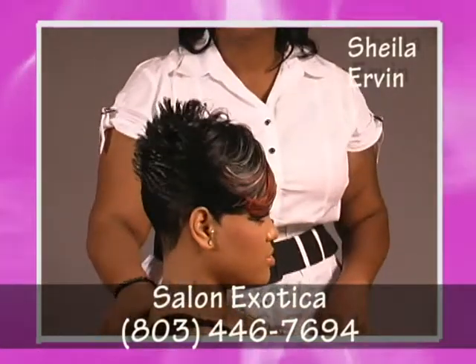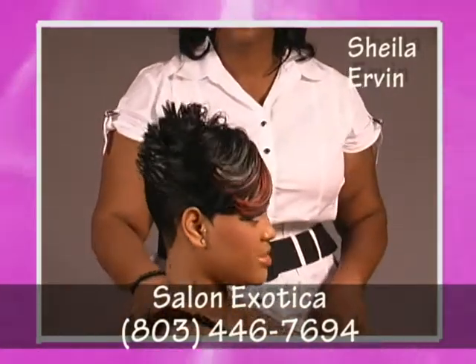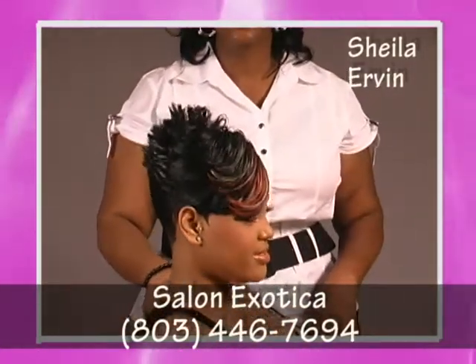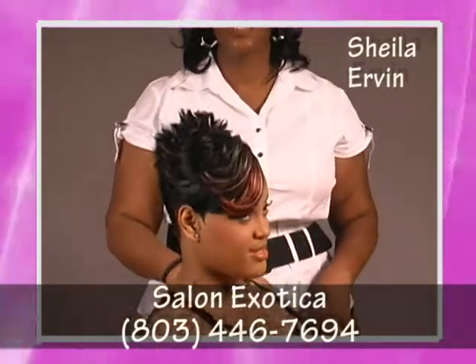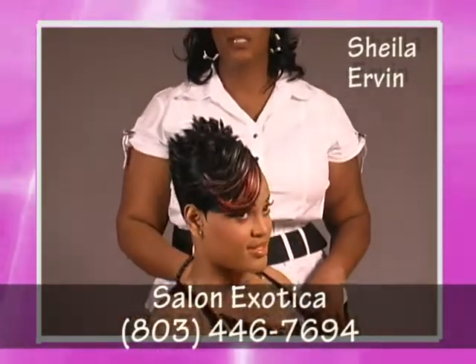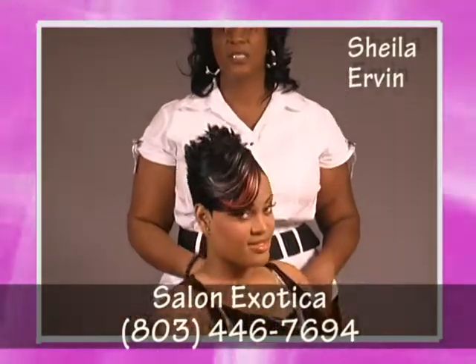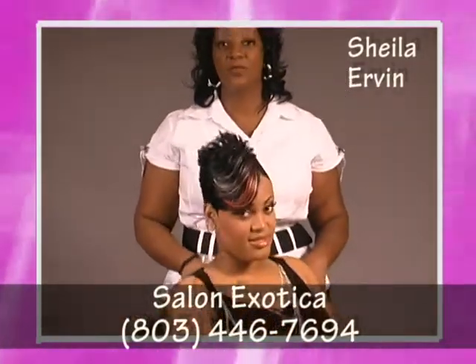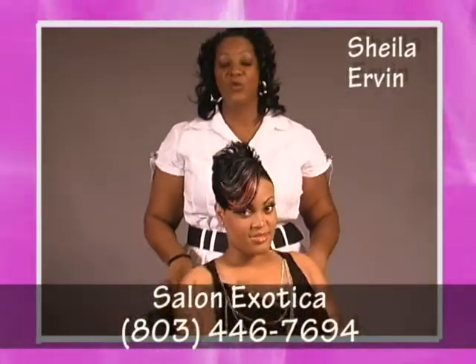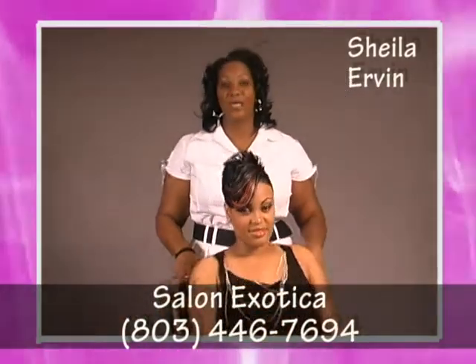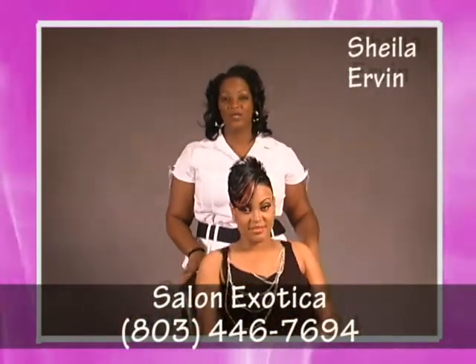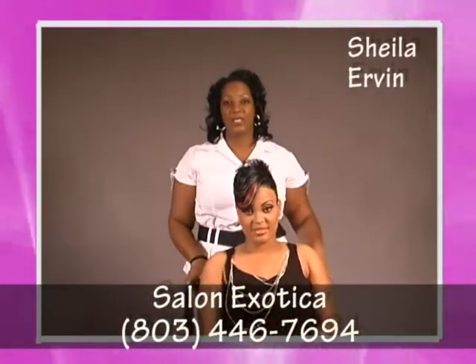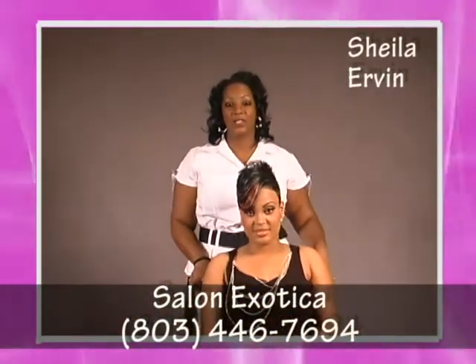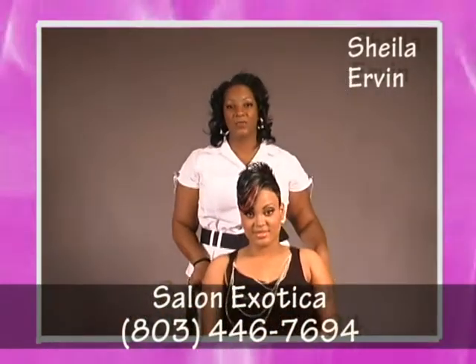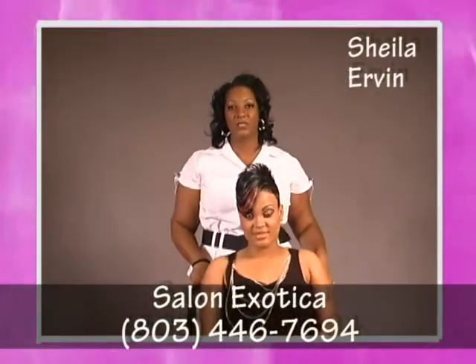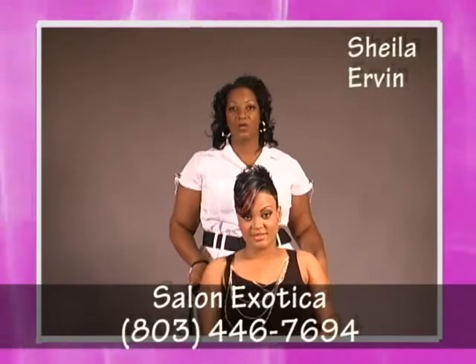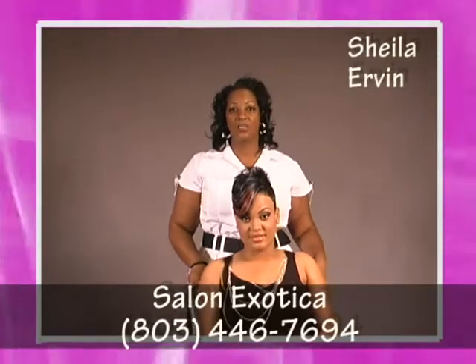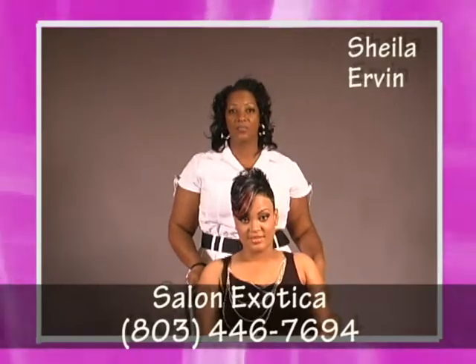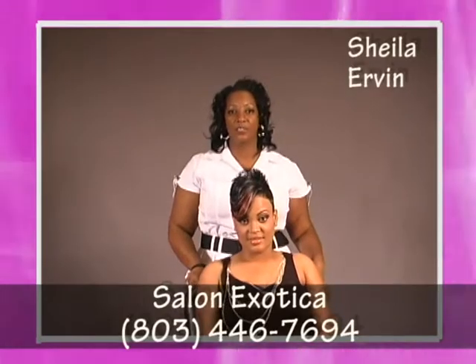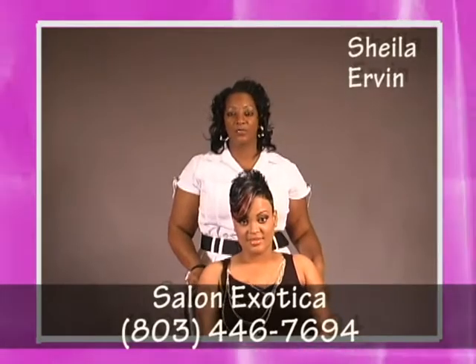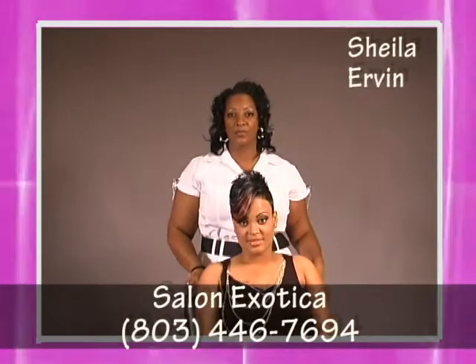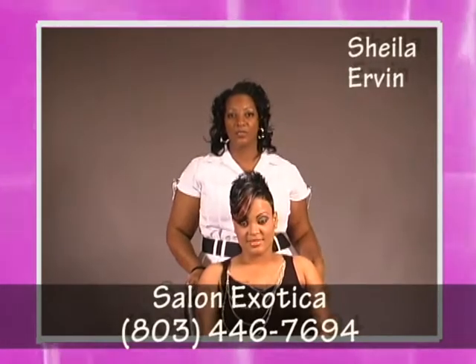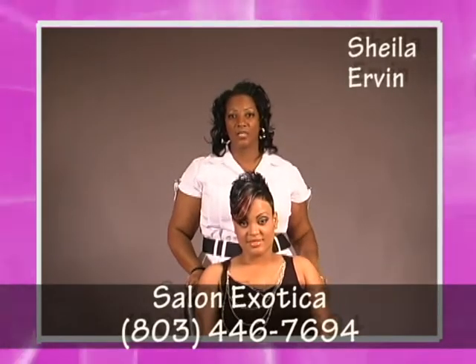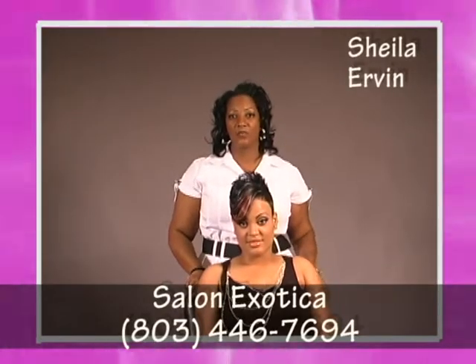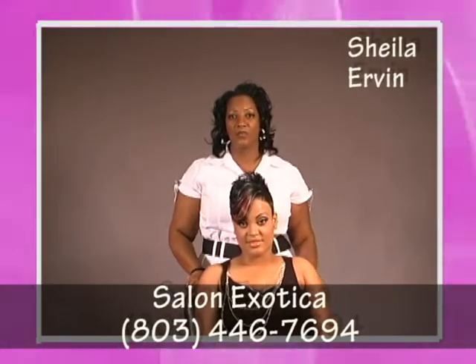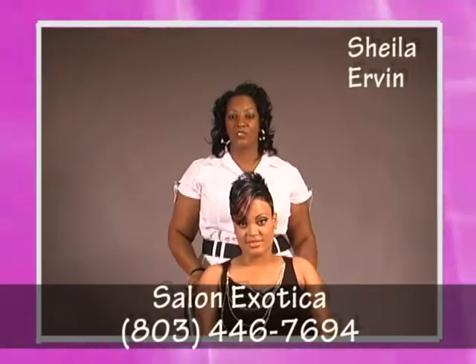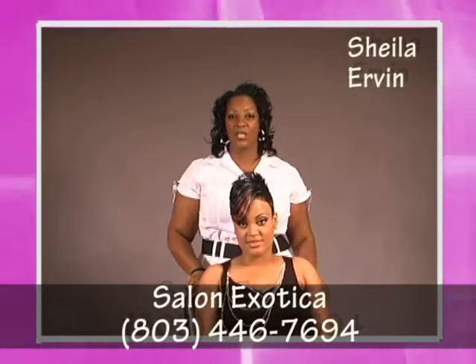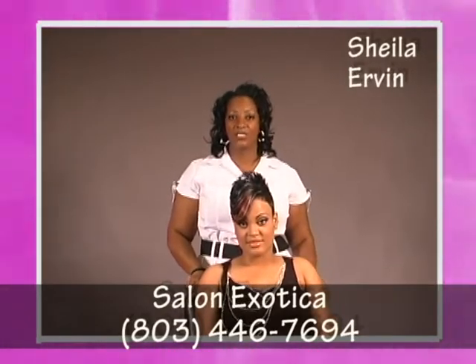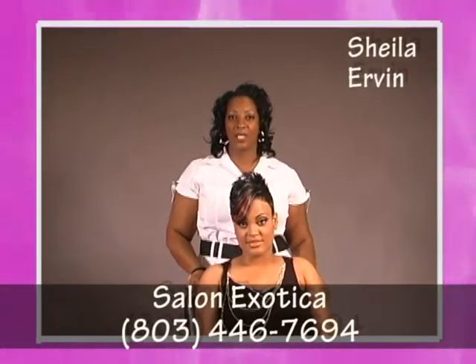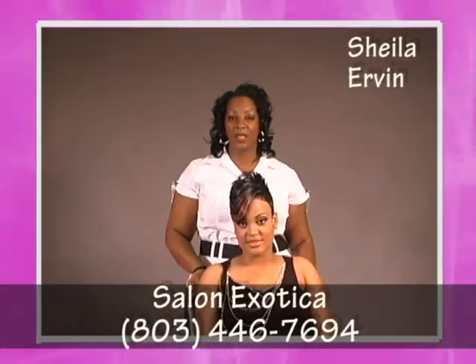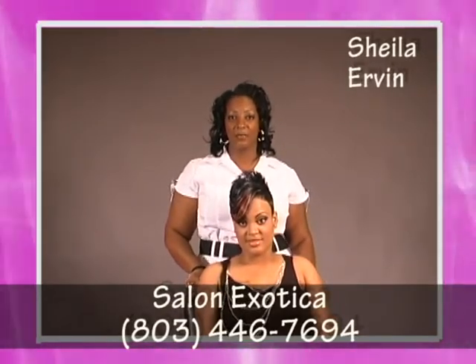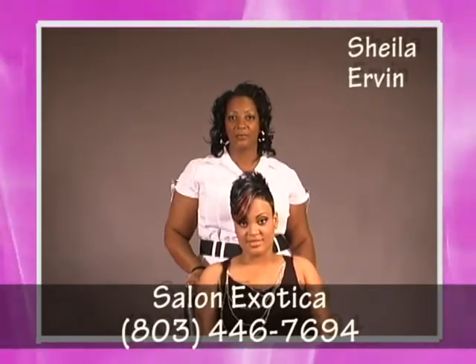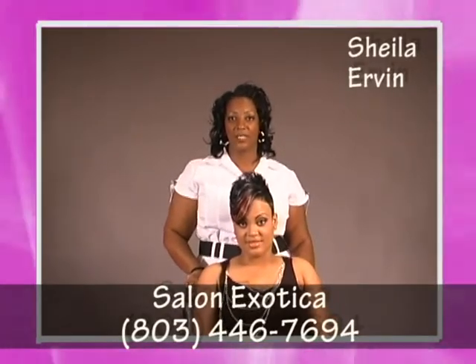To see this and more of my hairstyles, please log on to www.universalsalons.com. Thank you.